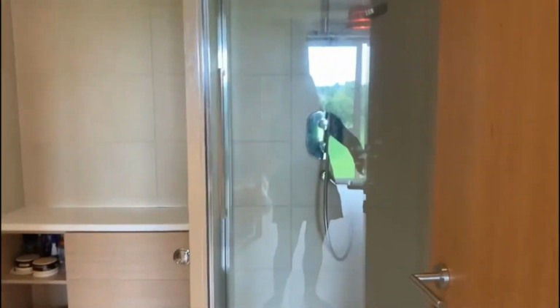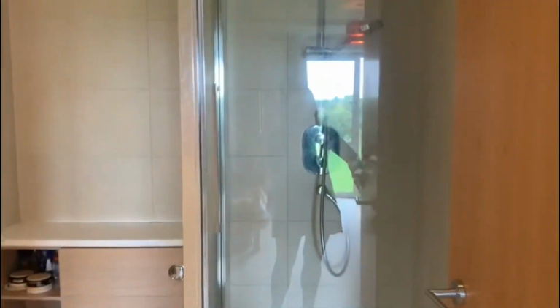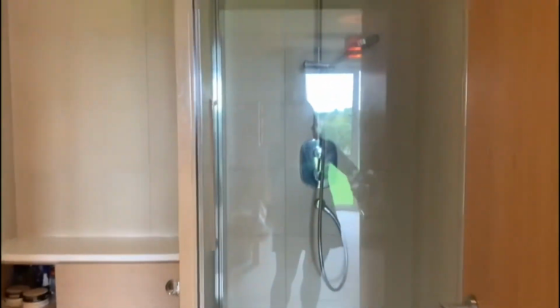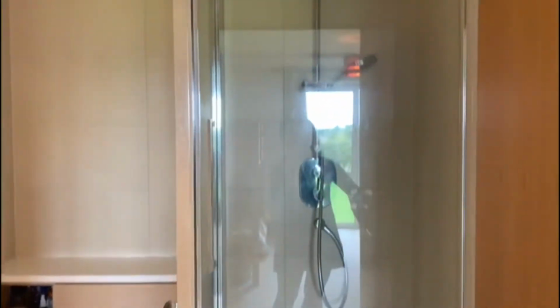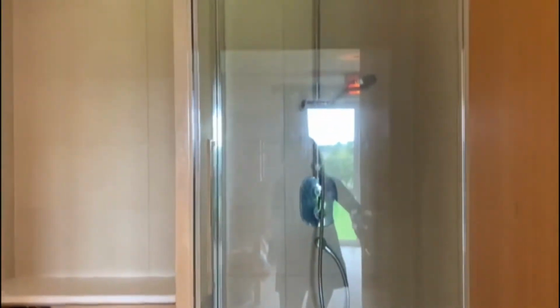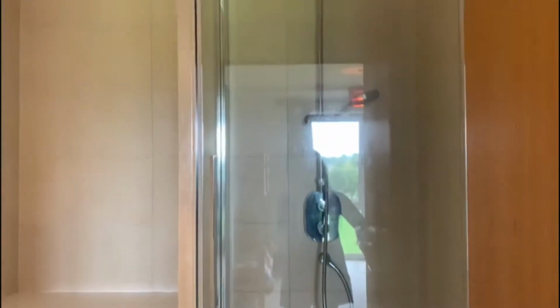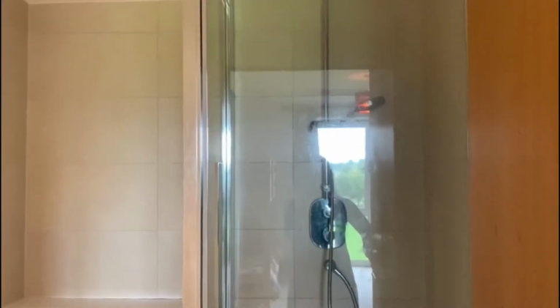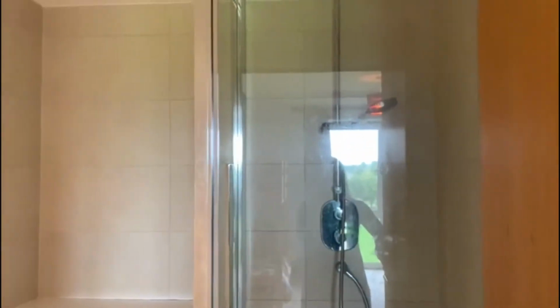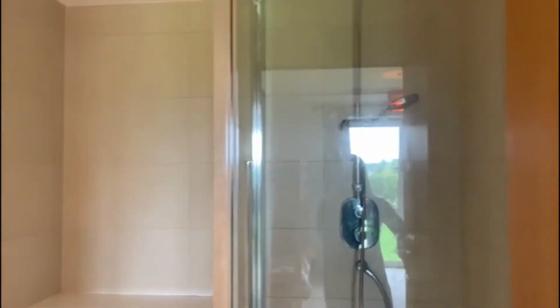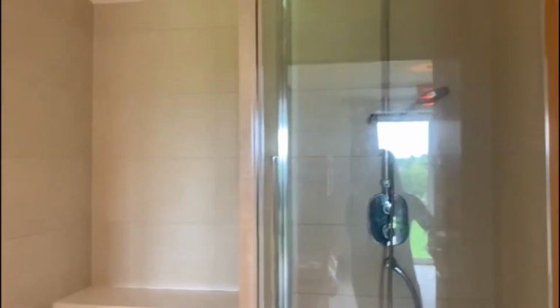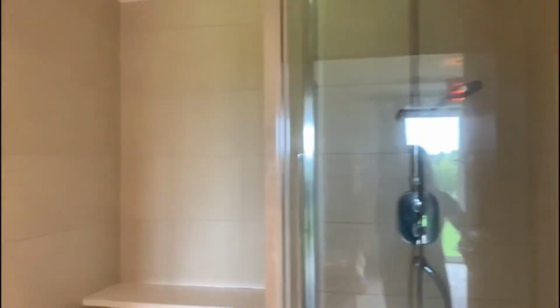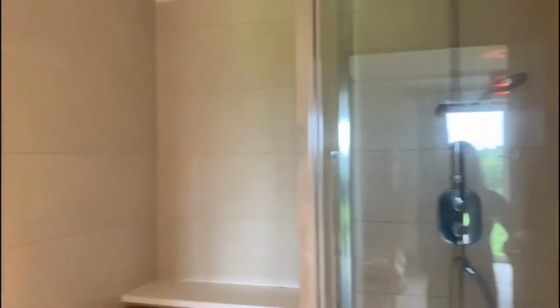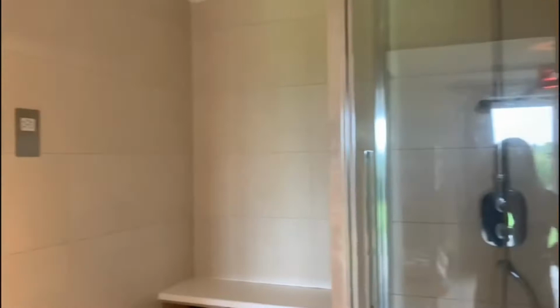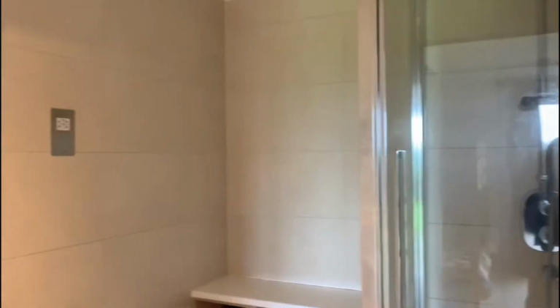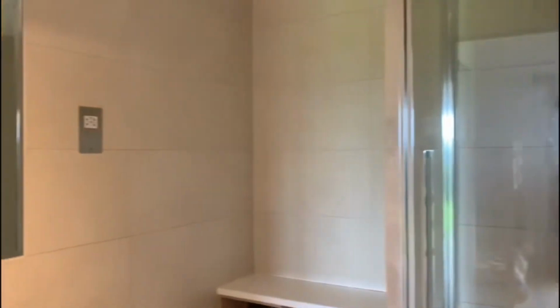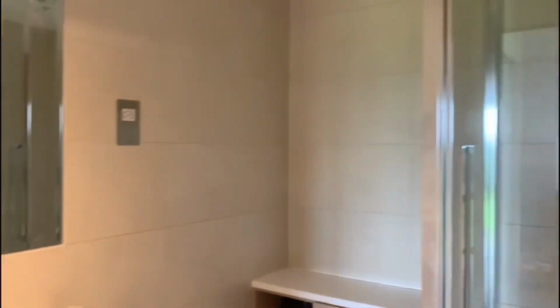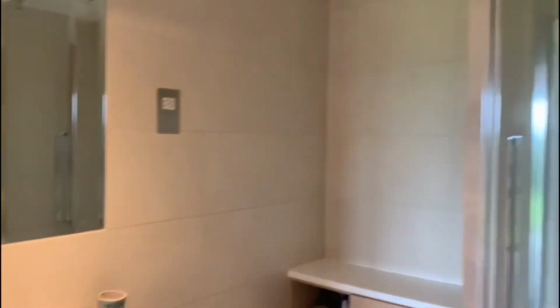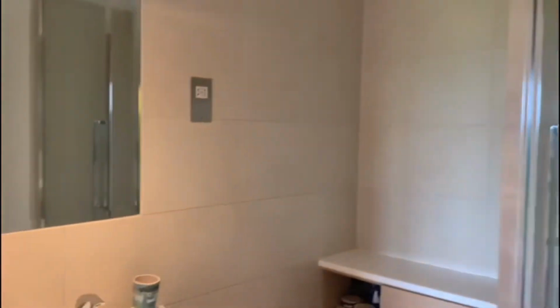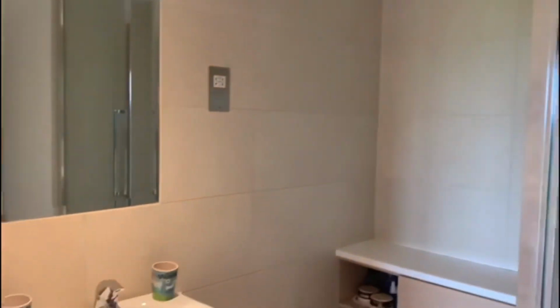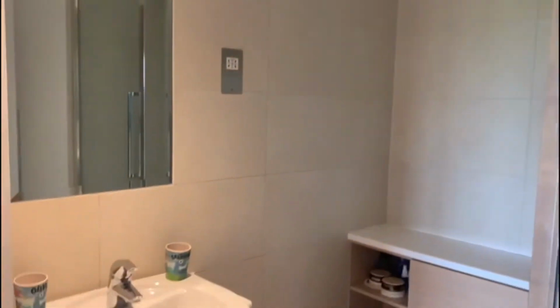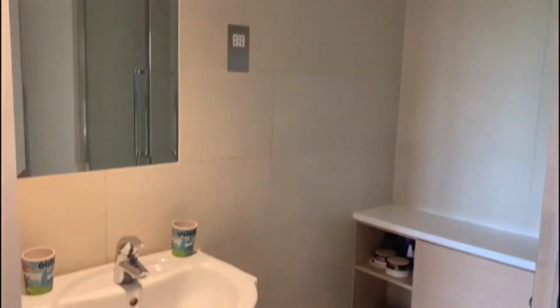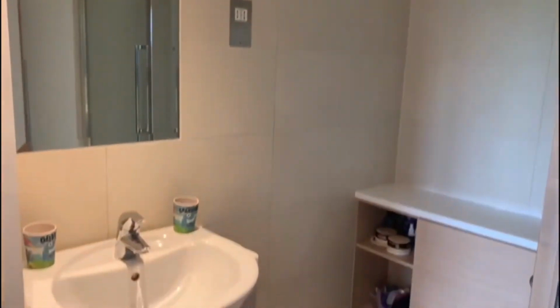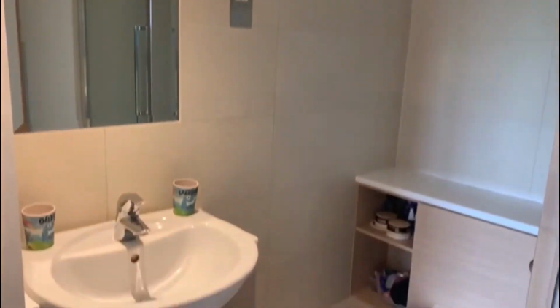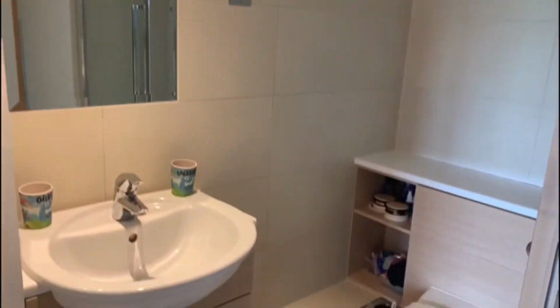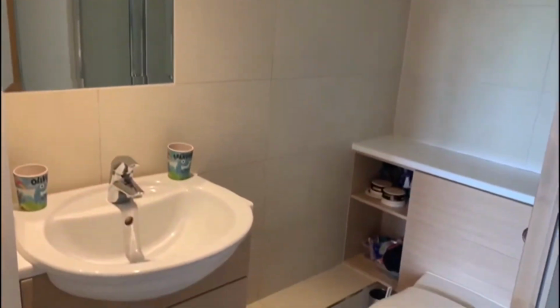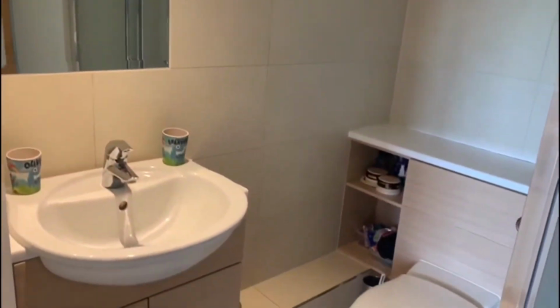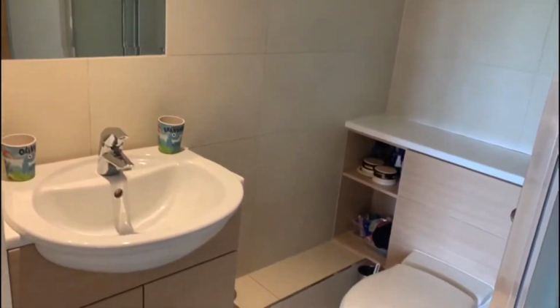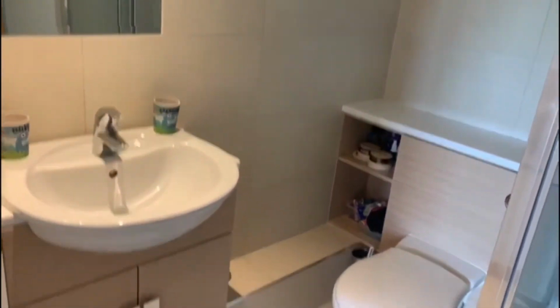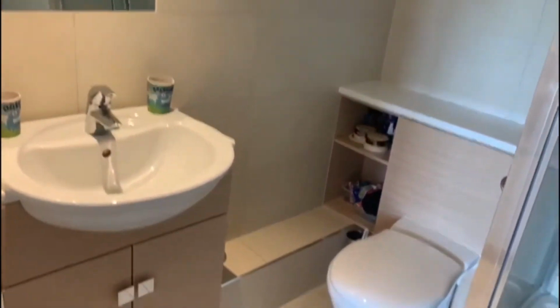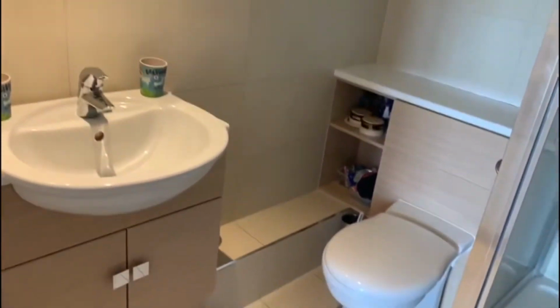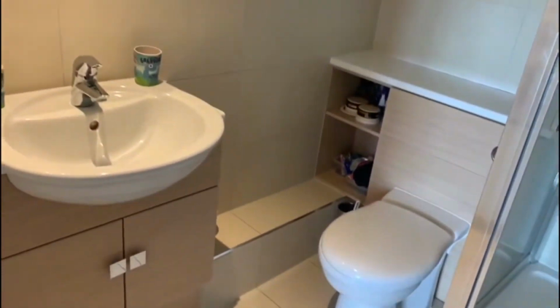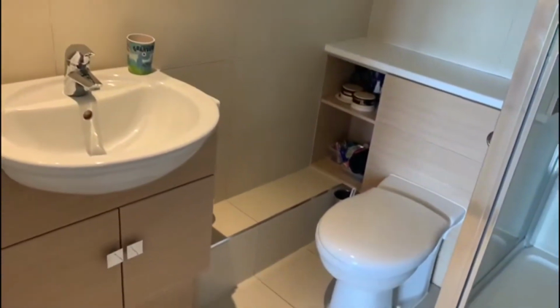We have the ensuite from this room, which has a standing shower, toilet, and sink.